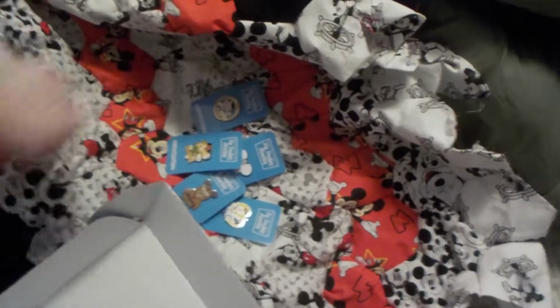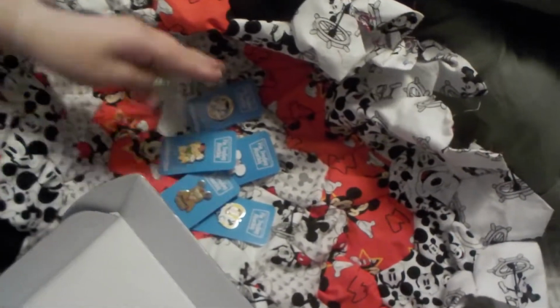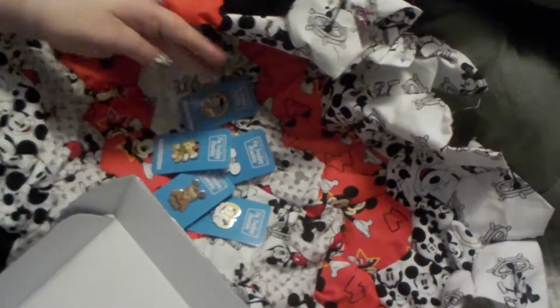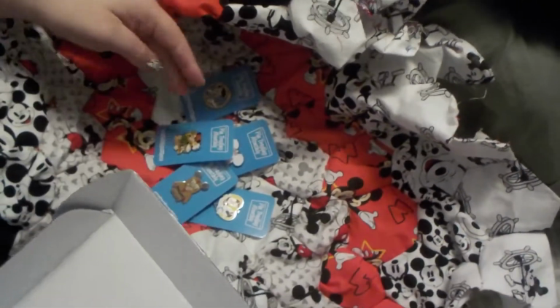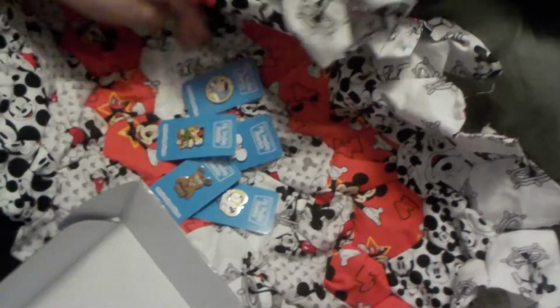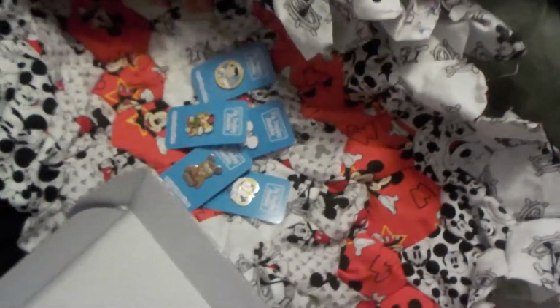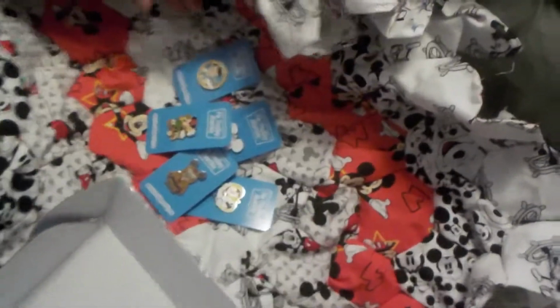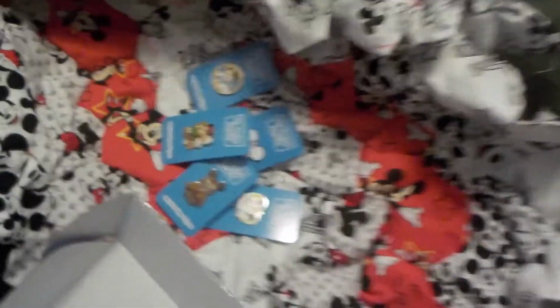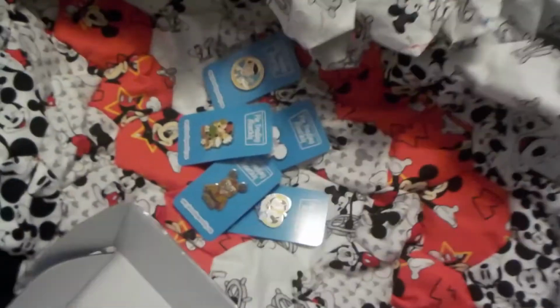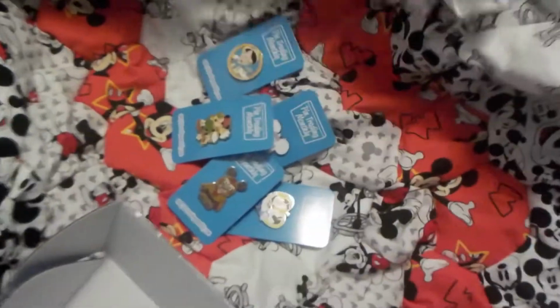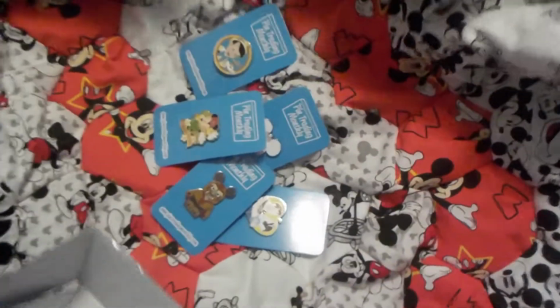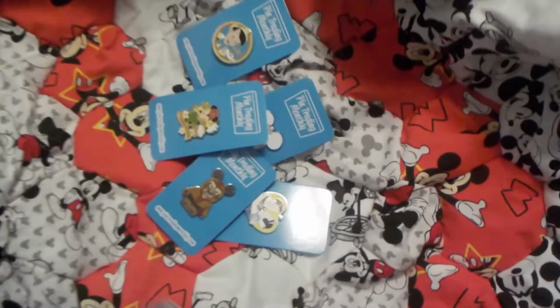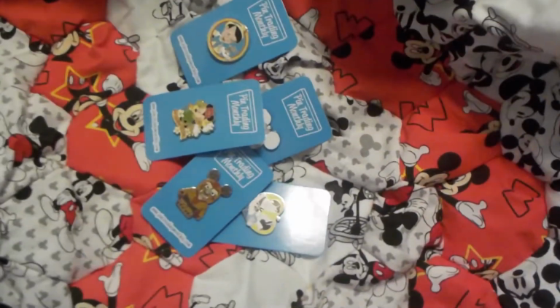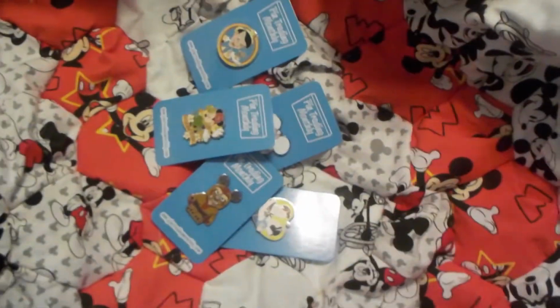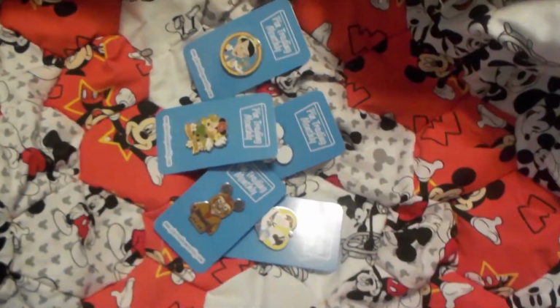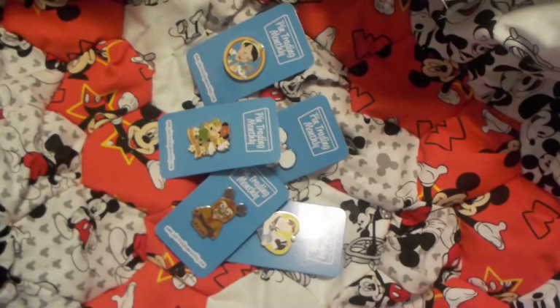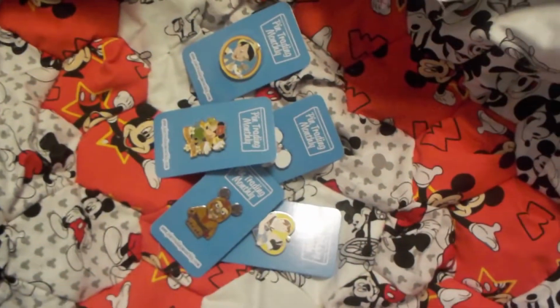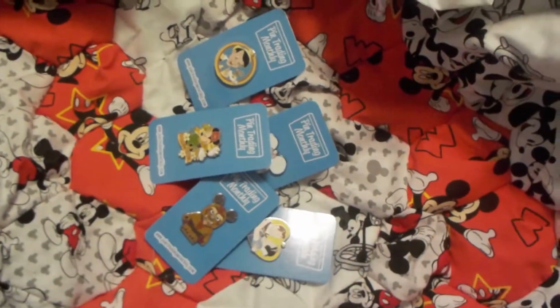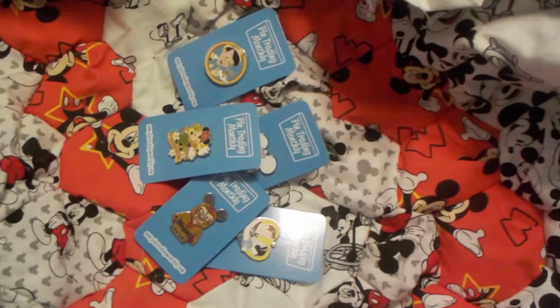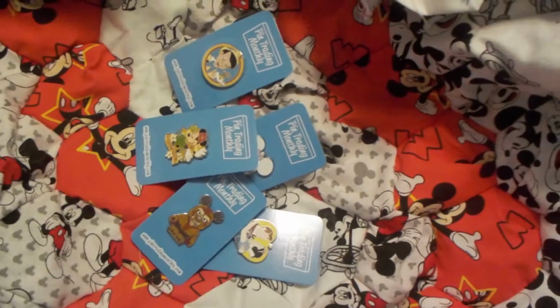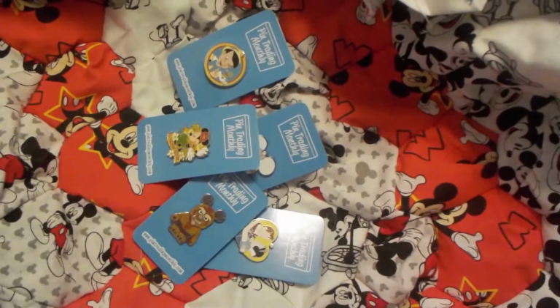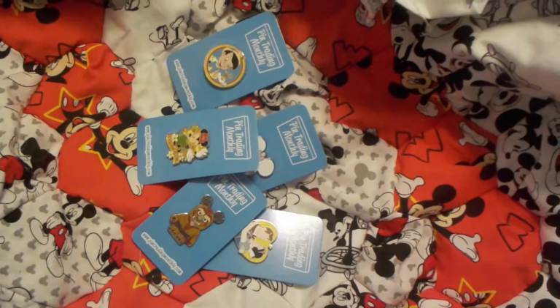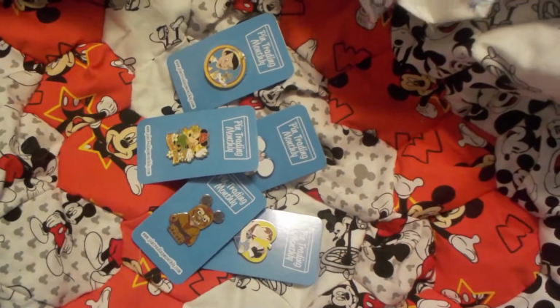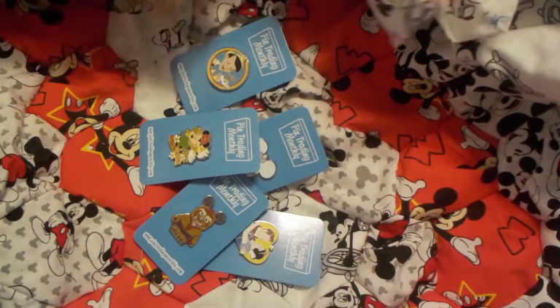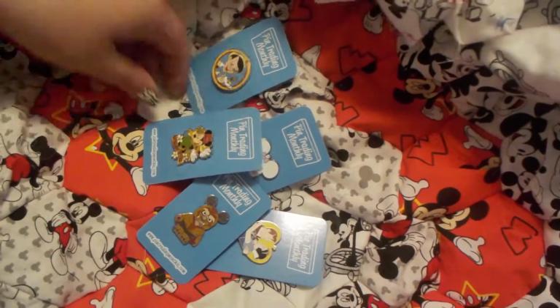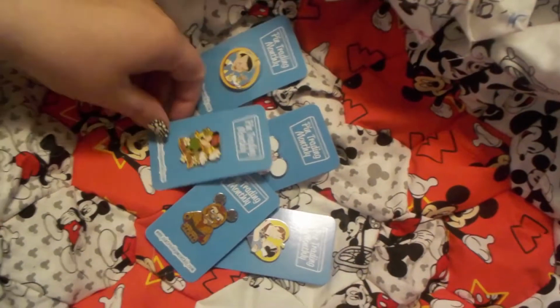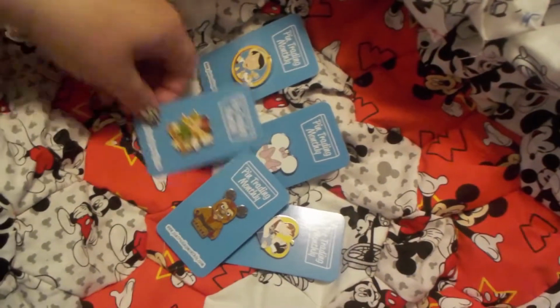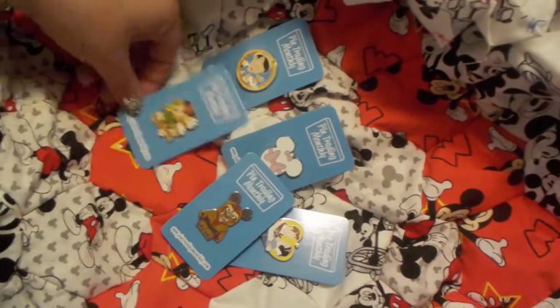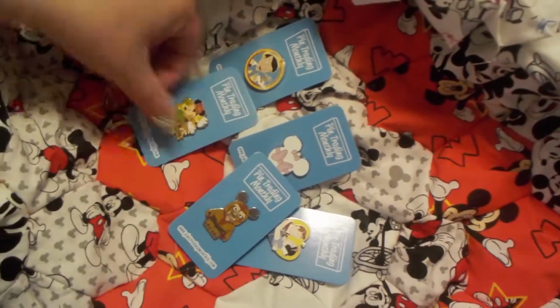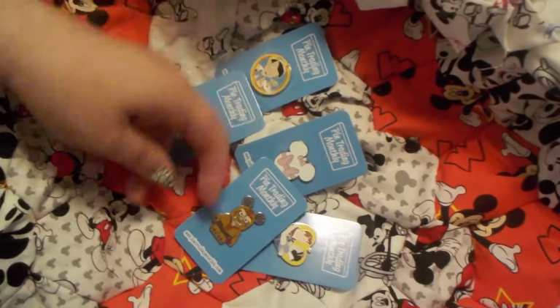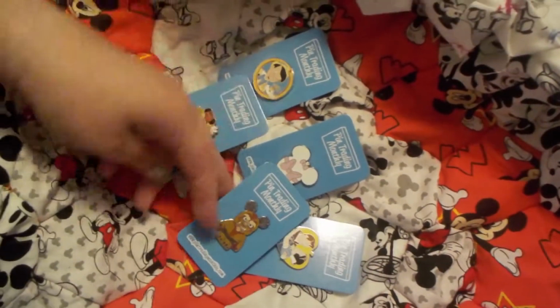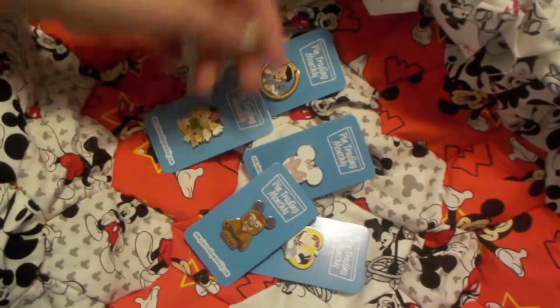And that is November's Pin Haul. Like and subscribe. Thank you very much.